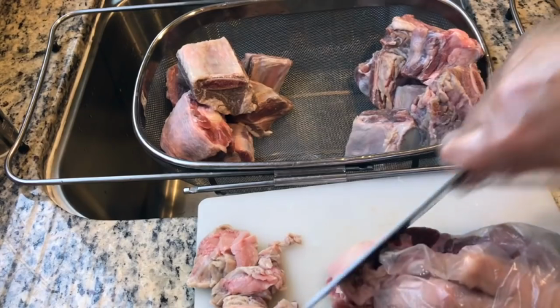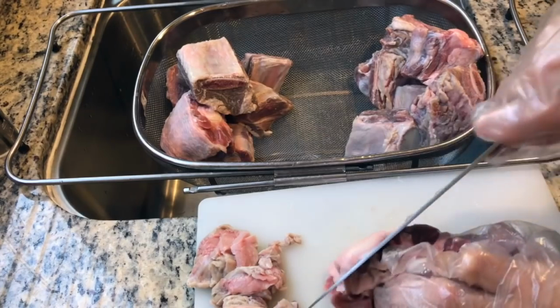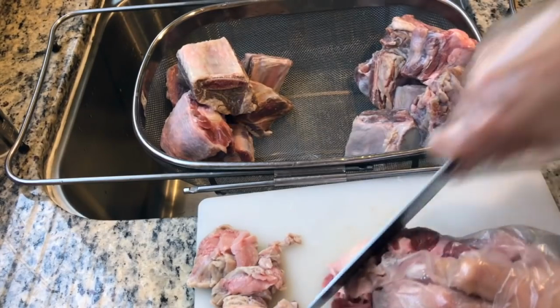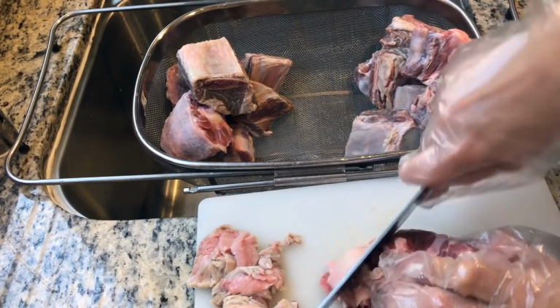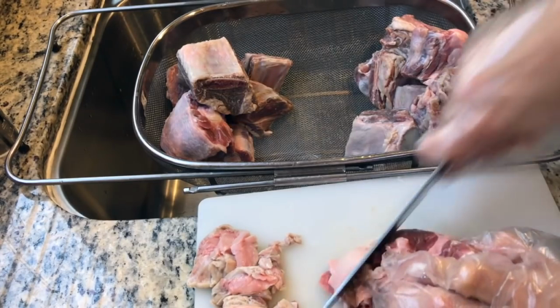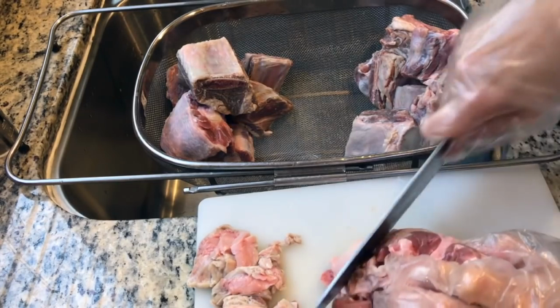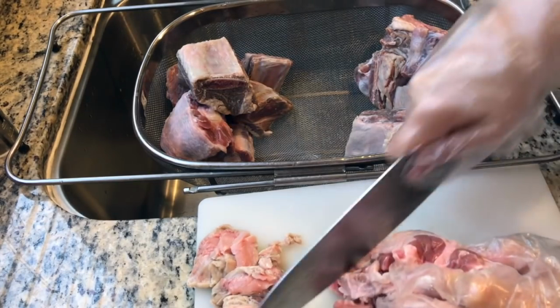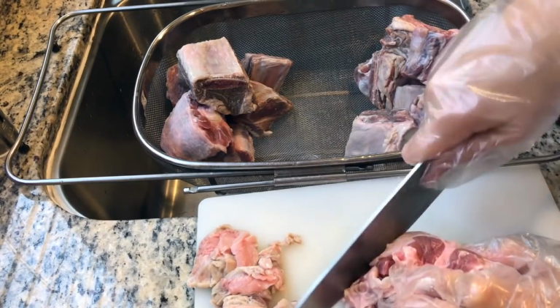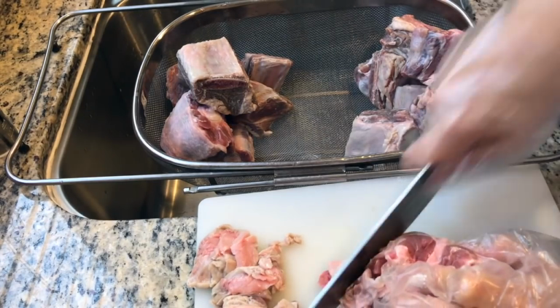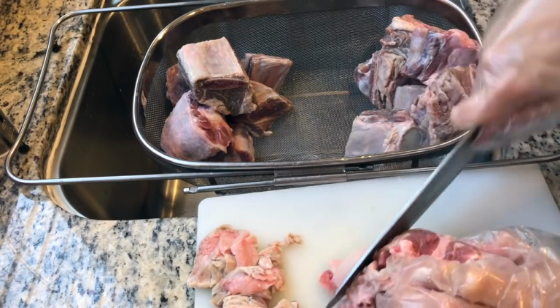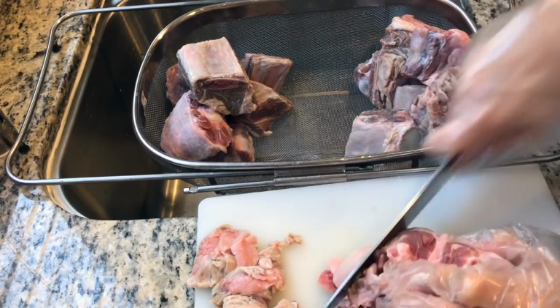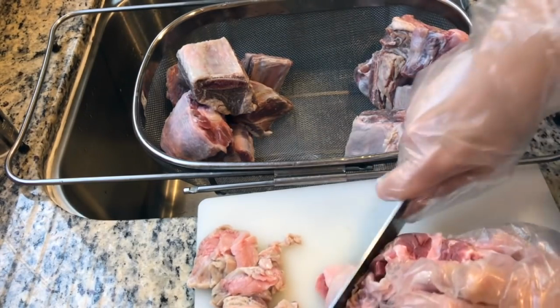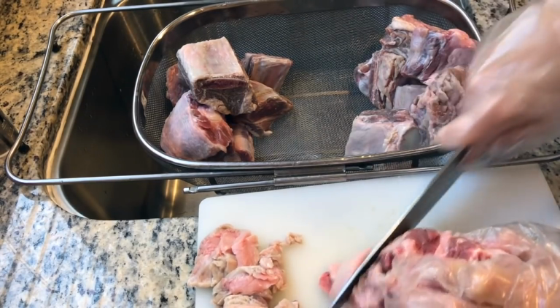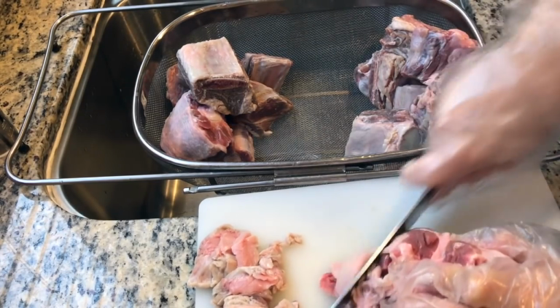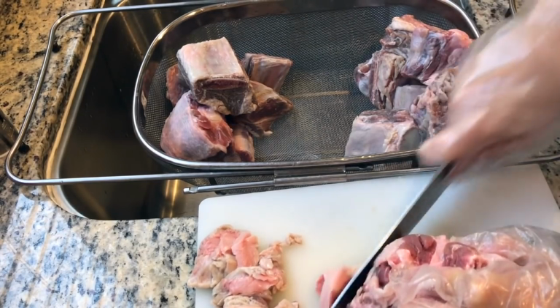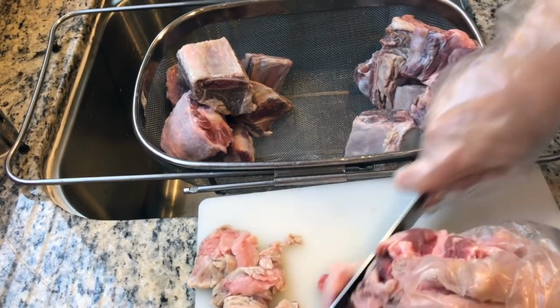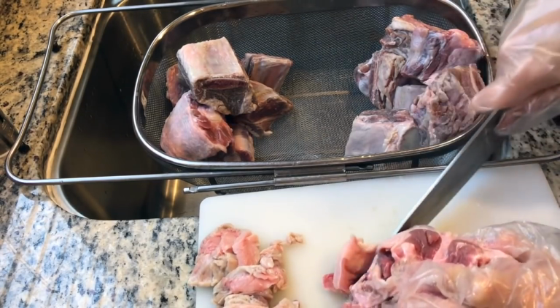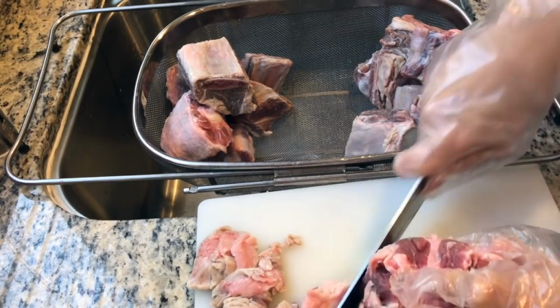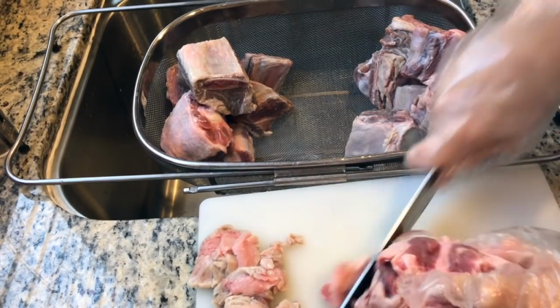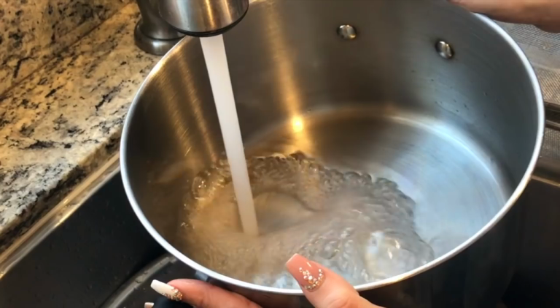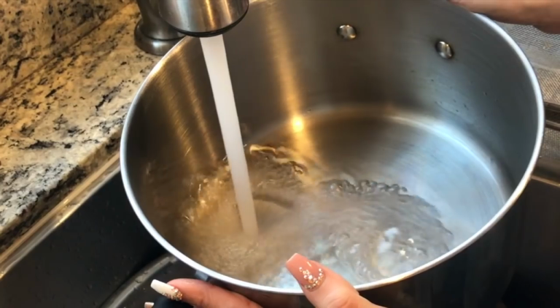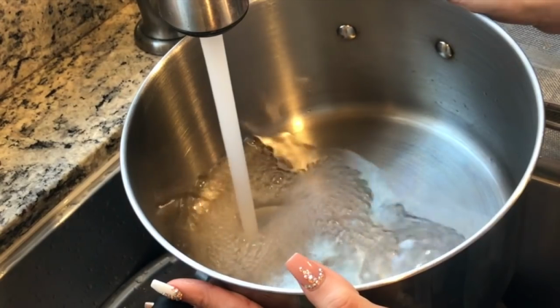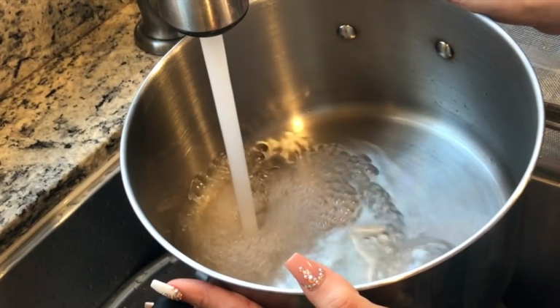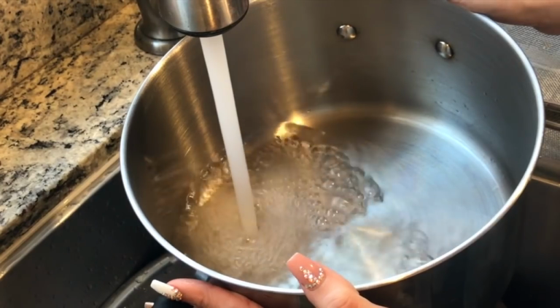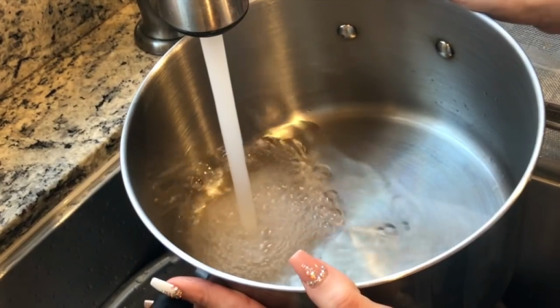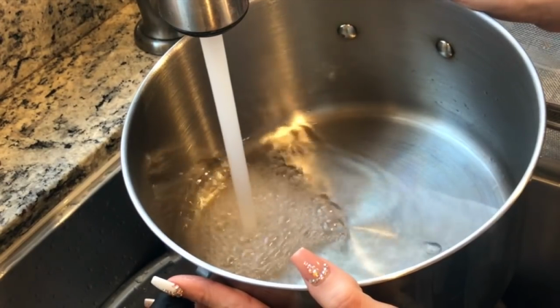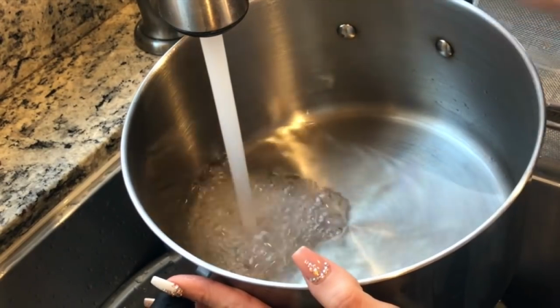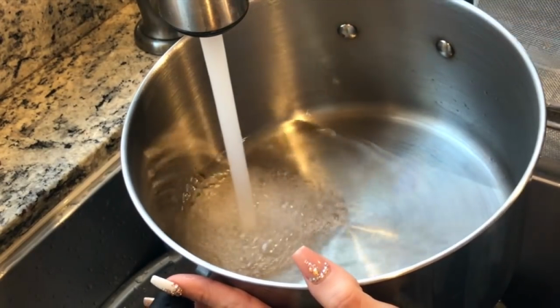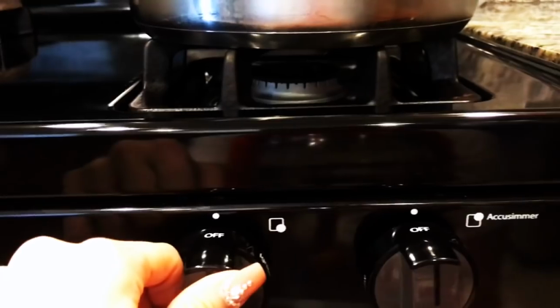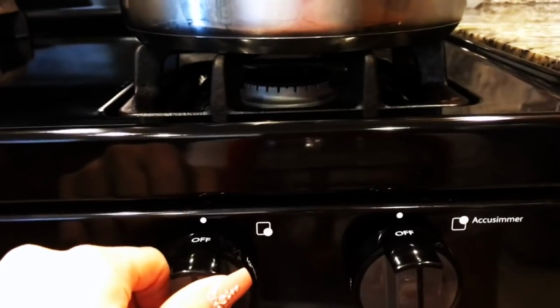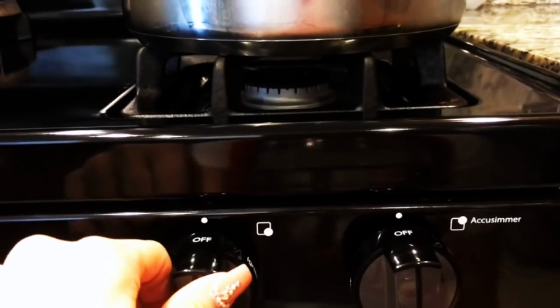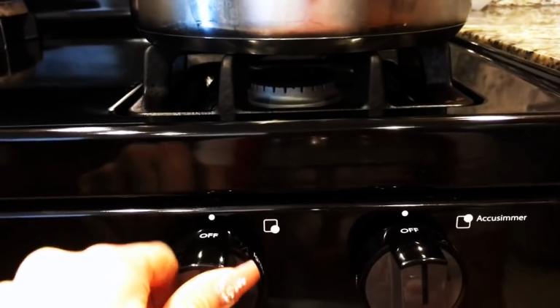Next, go through your meat and trim off any pieces of excess fat. Fill a pot with water and set to high.